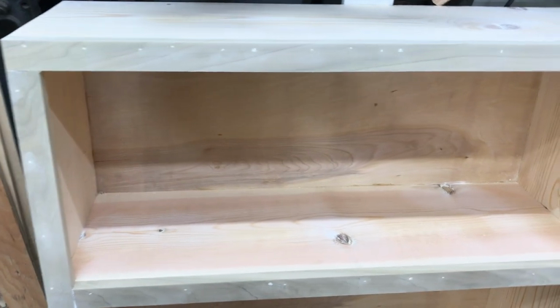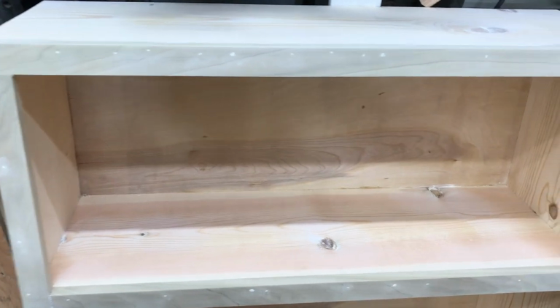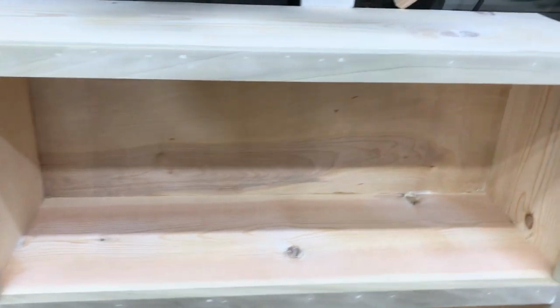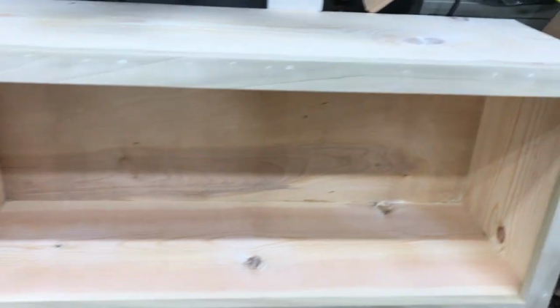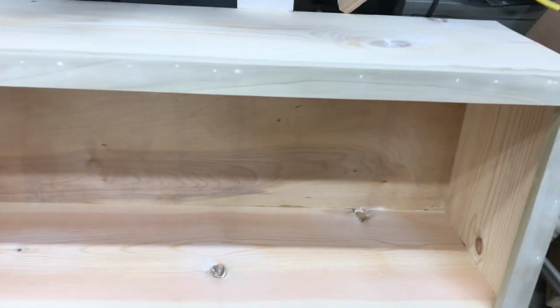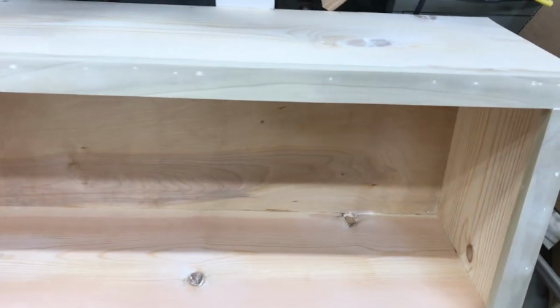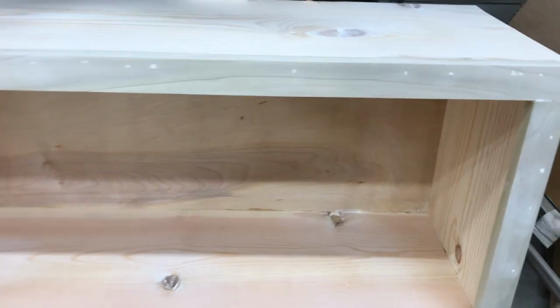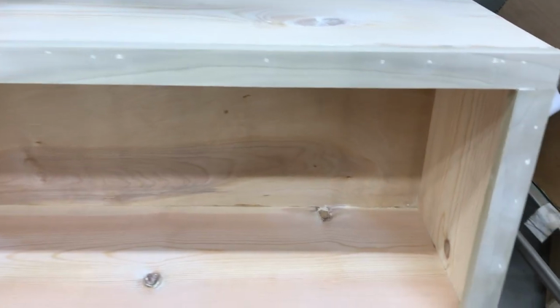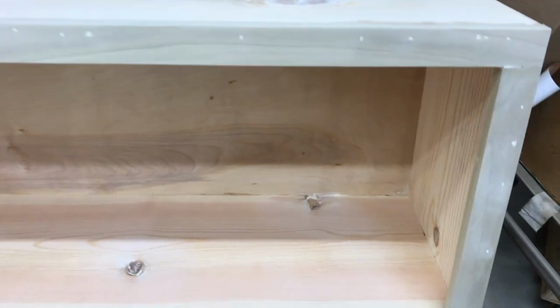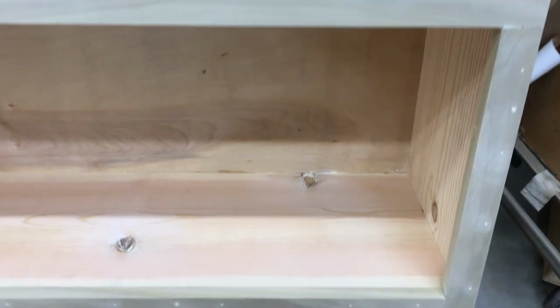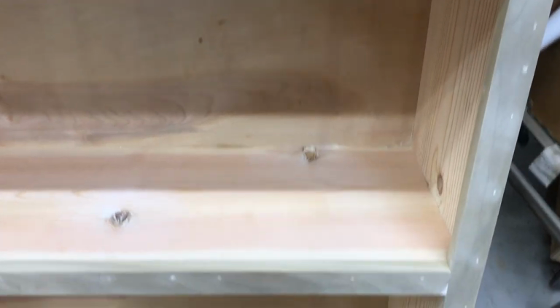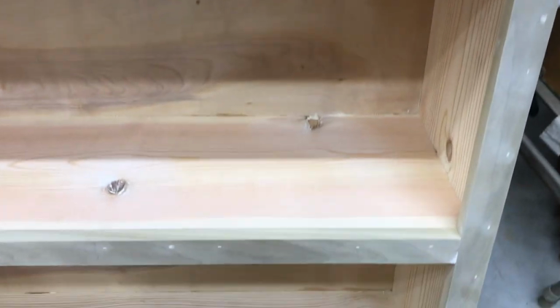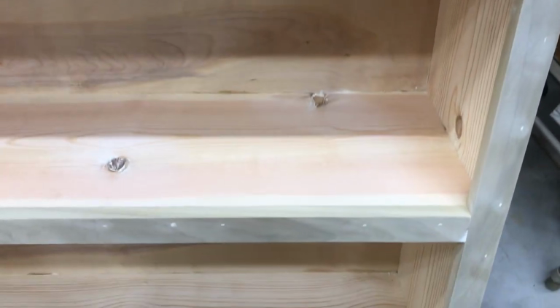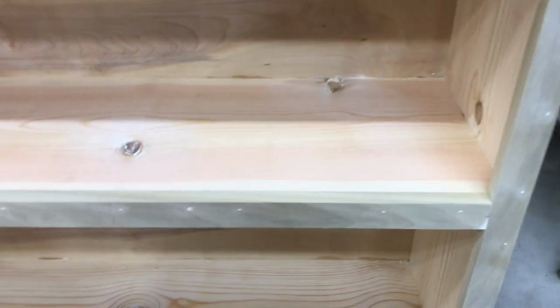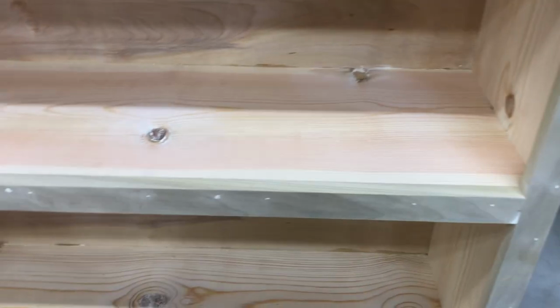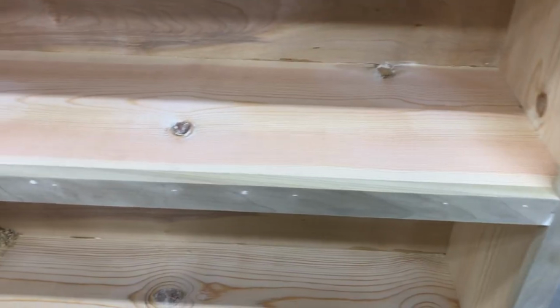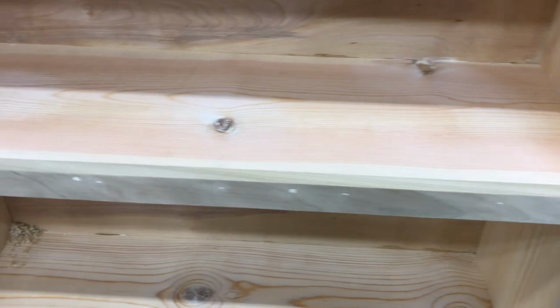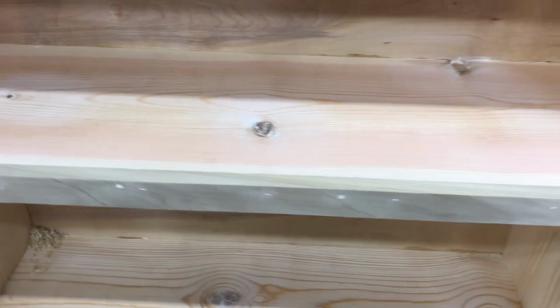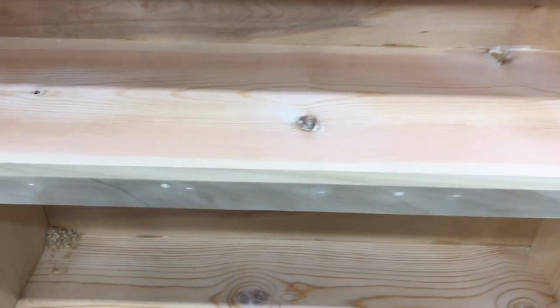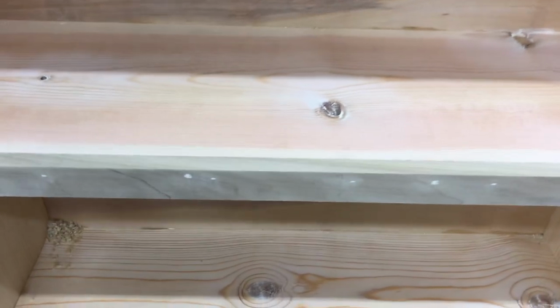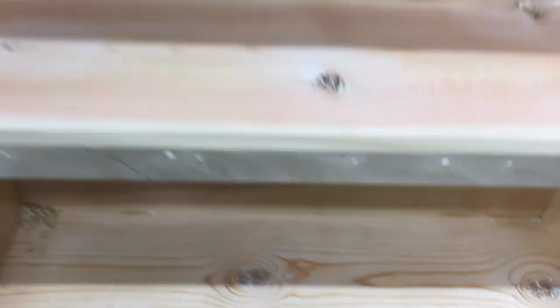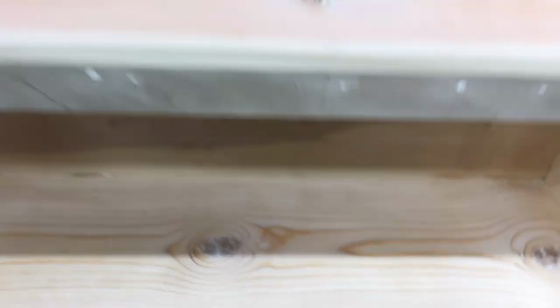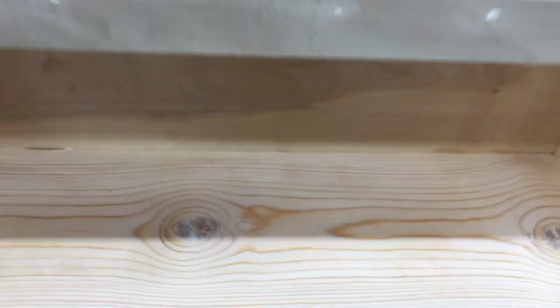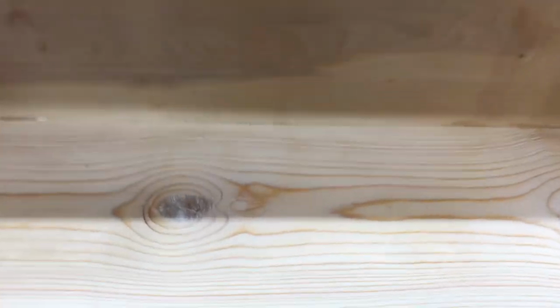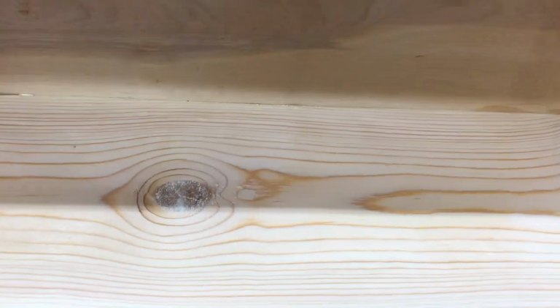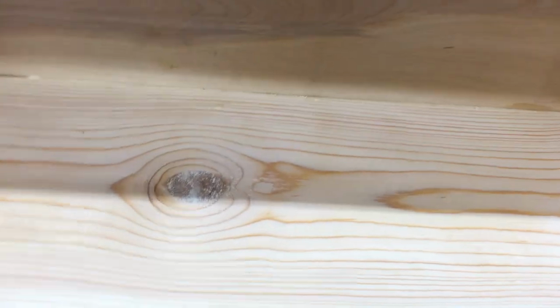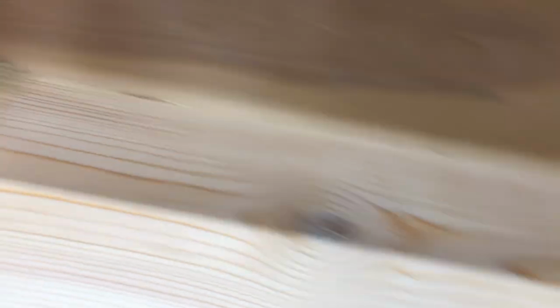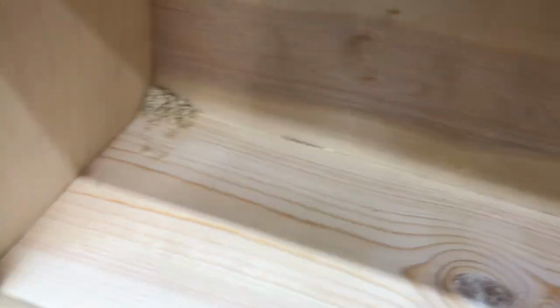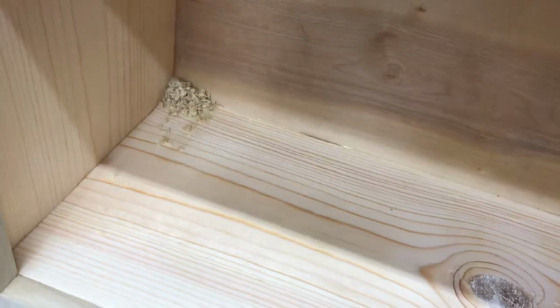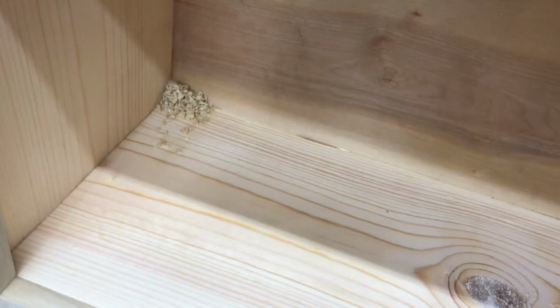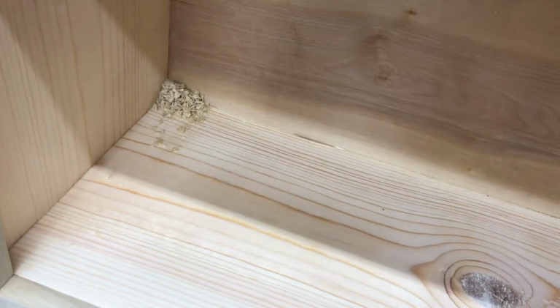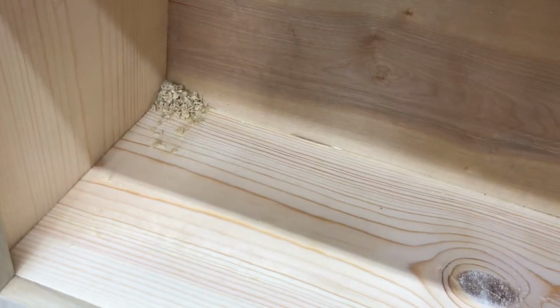Sanded and ready for its very first coat of paint. I do need to clean it out though.